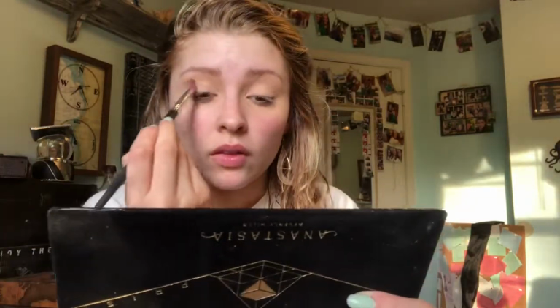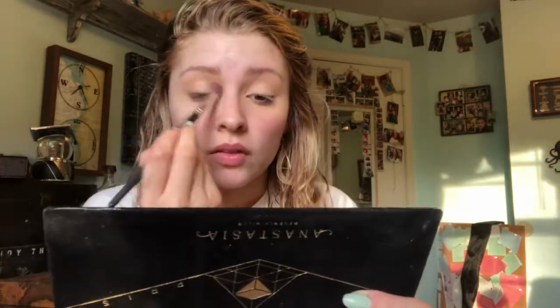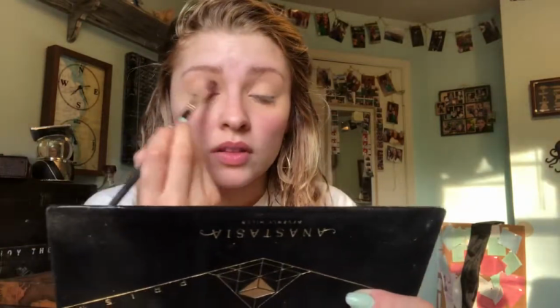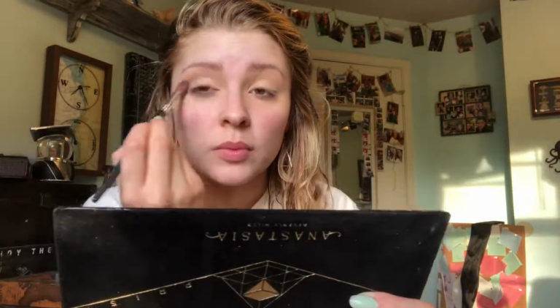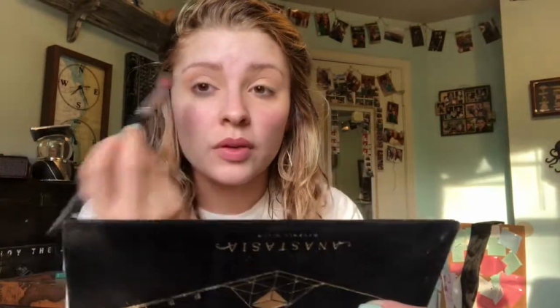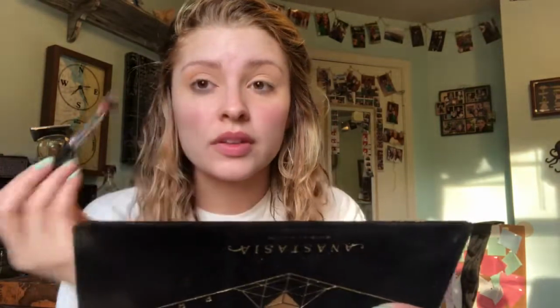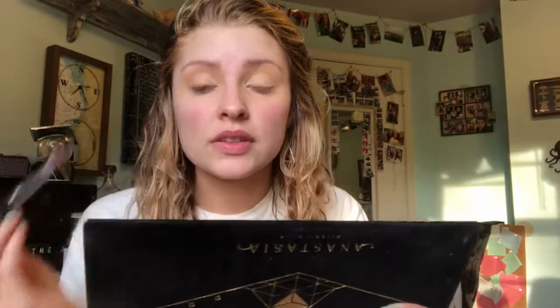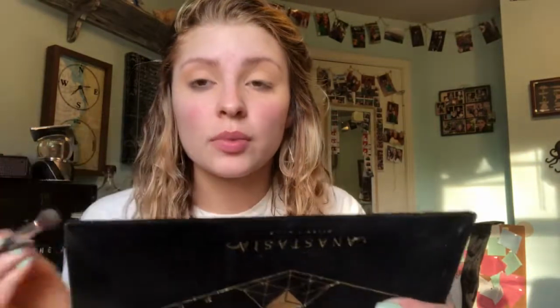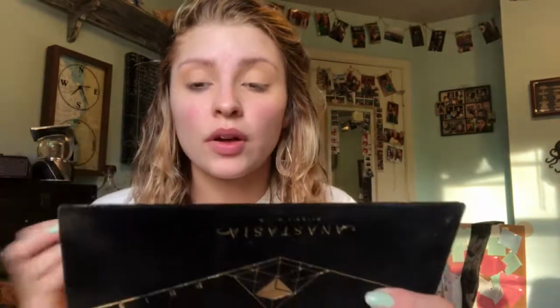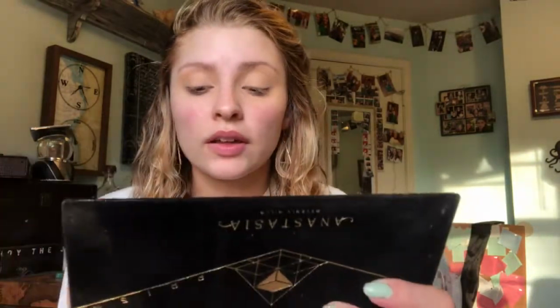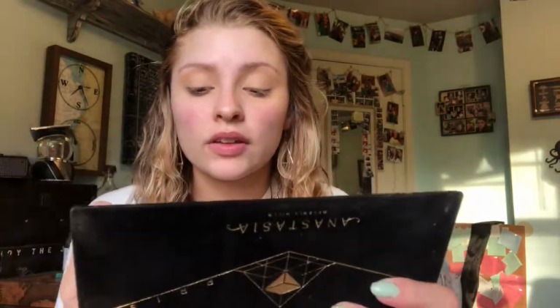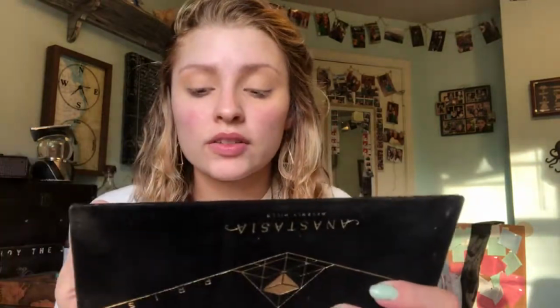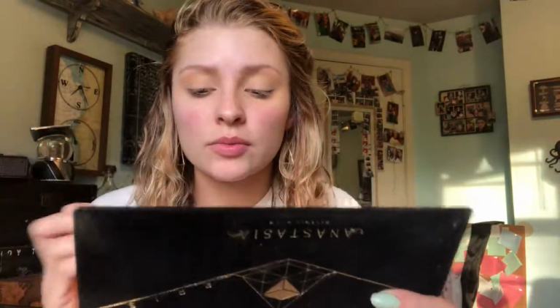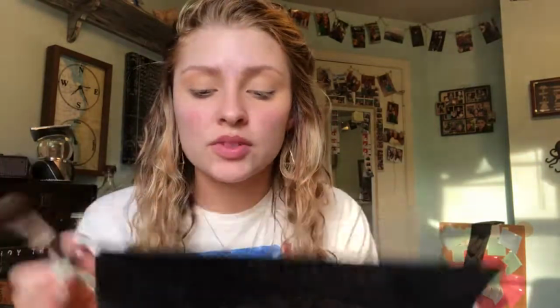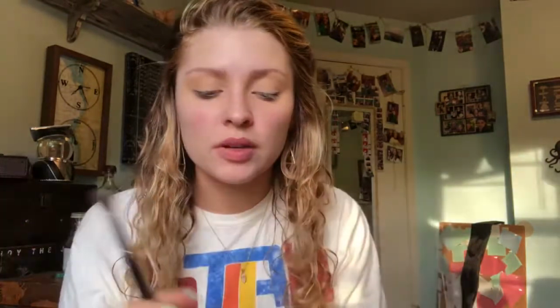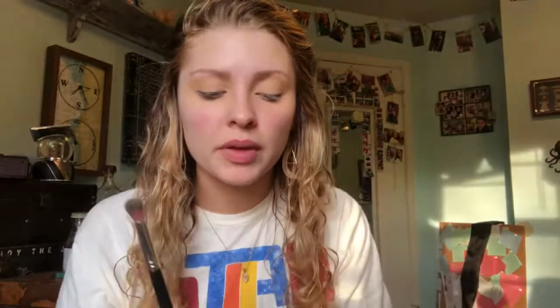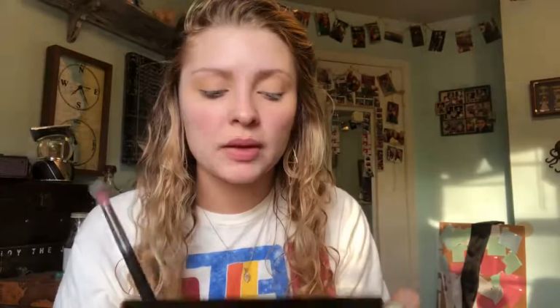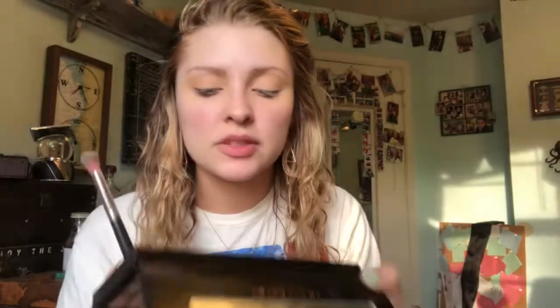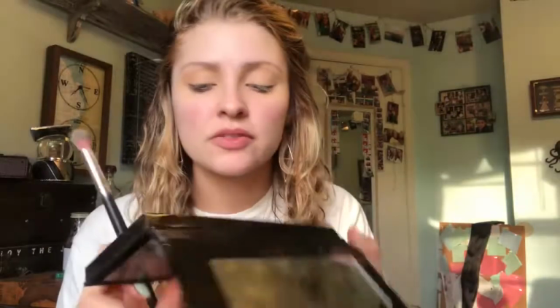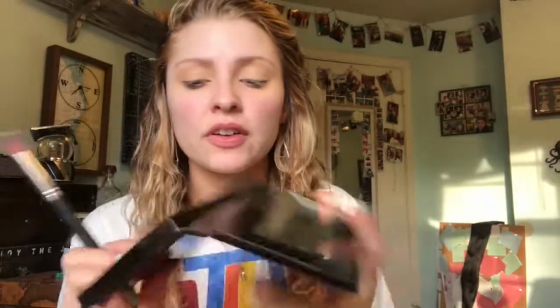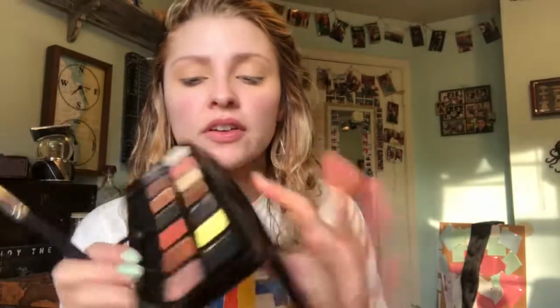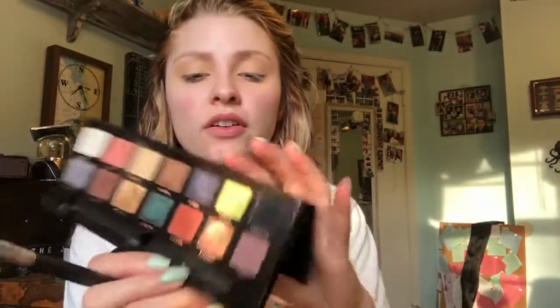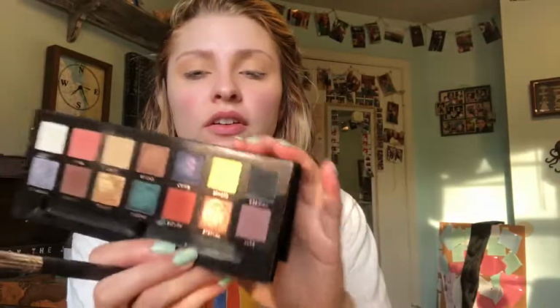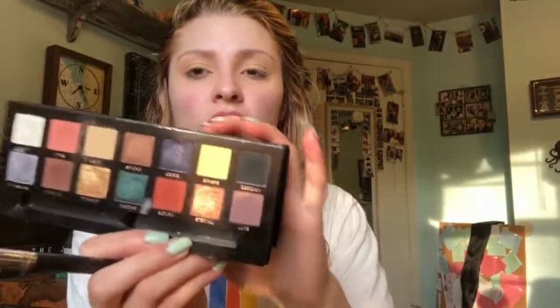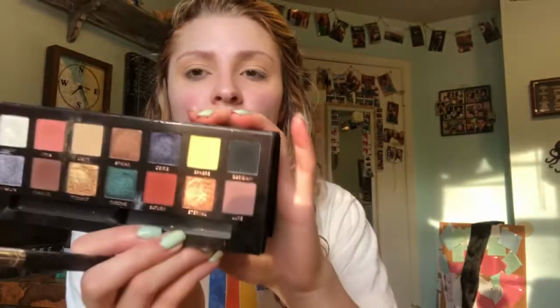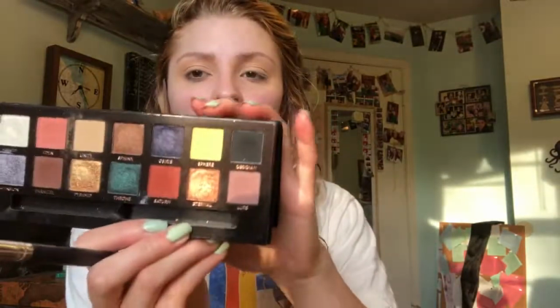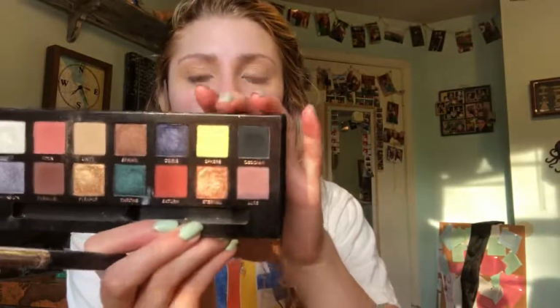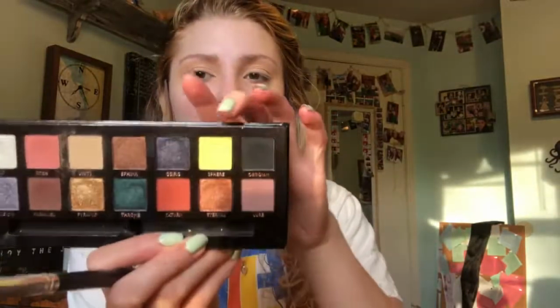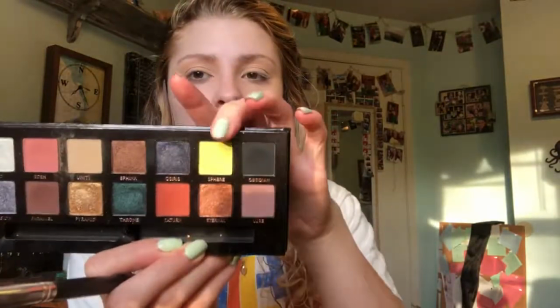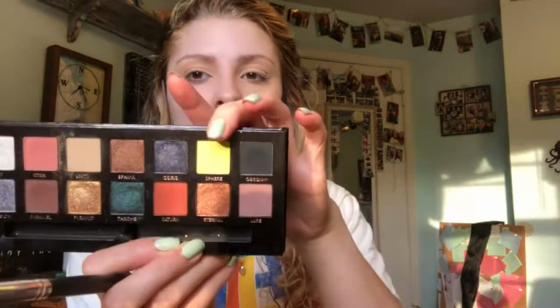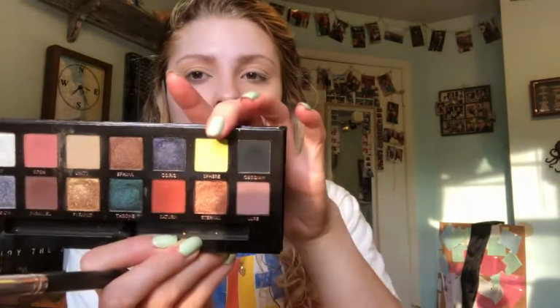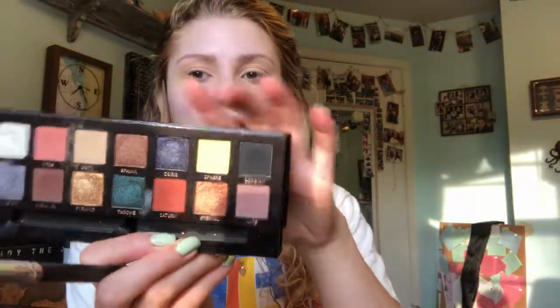It's gonna be a really simple eye look, so I'm just gonna pick up Sphere — this yellow right here.